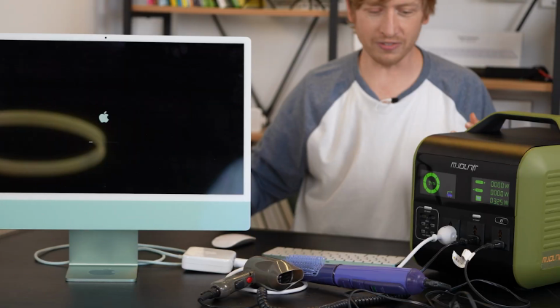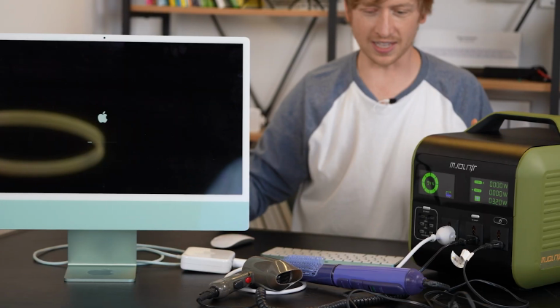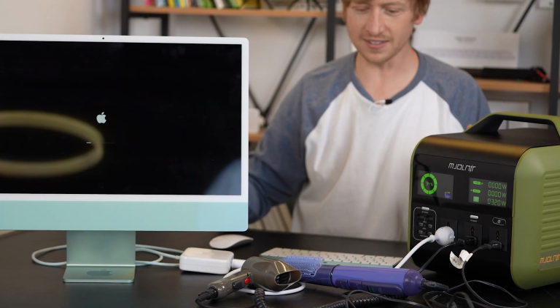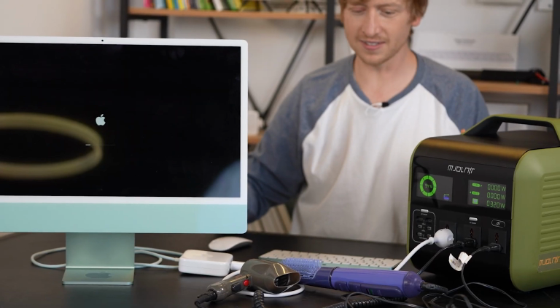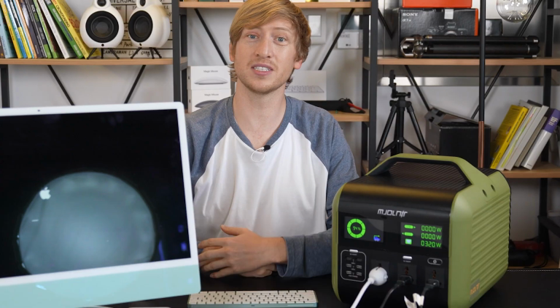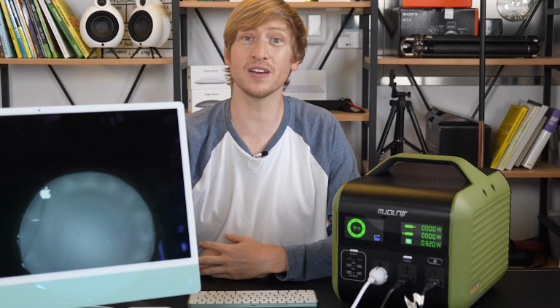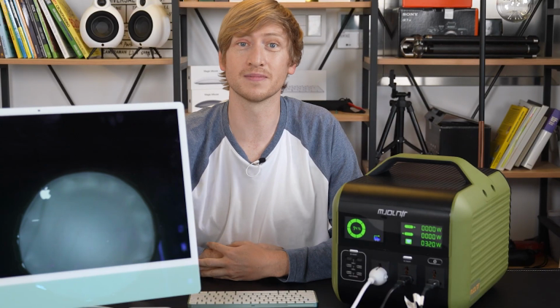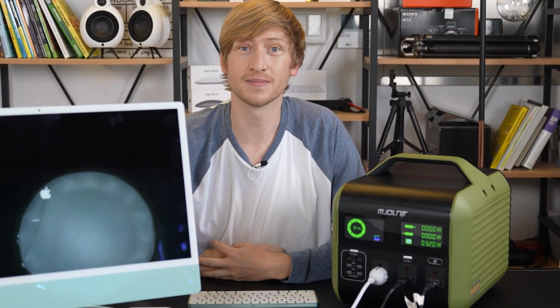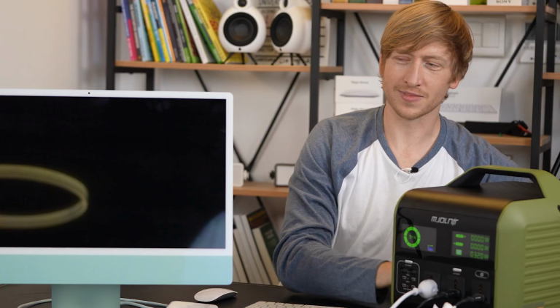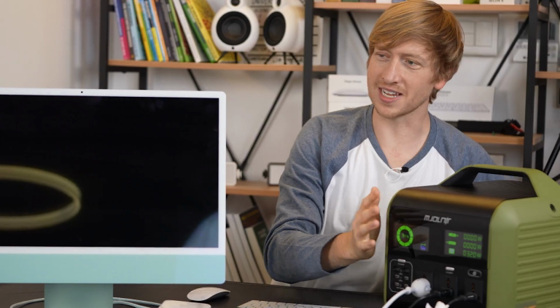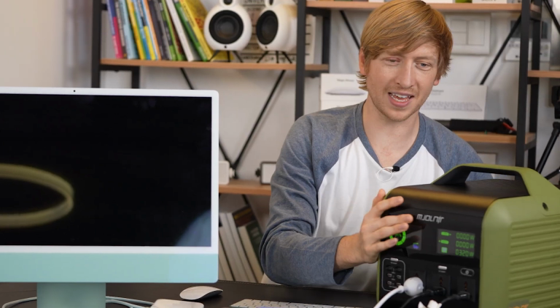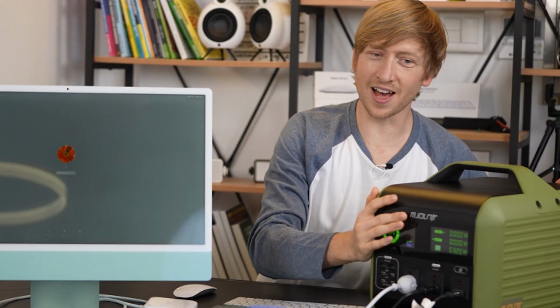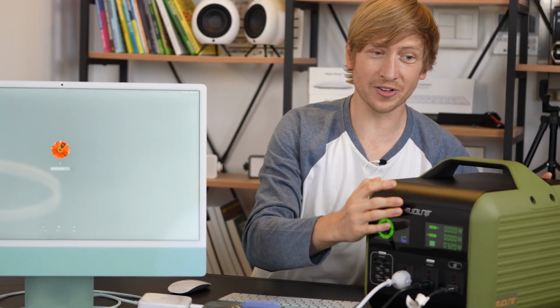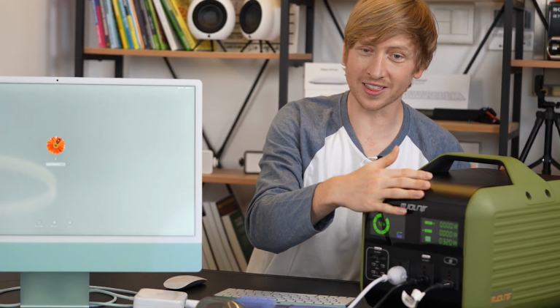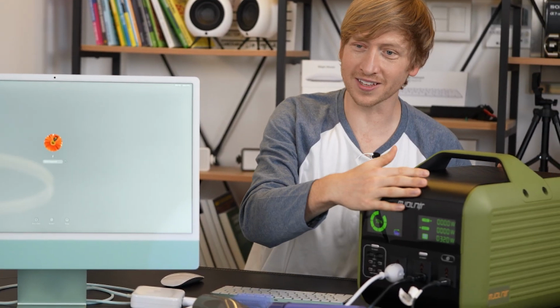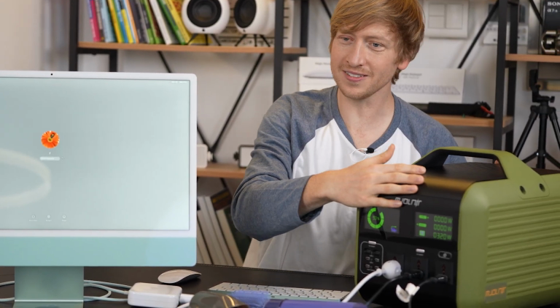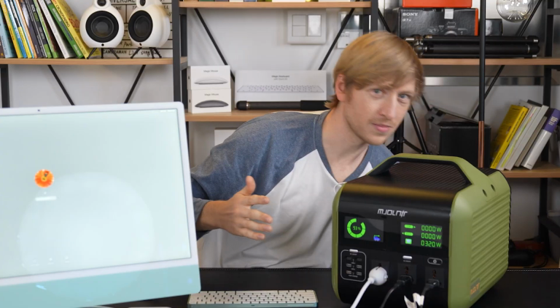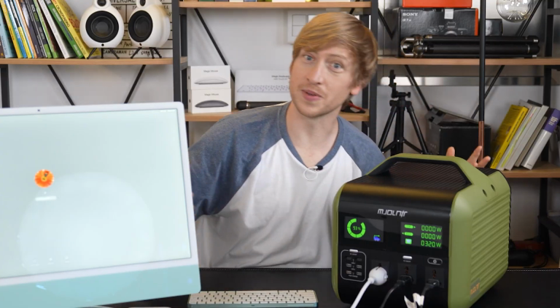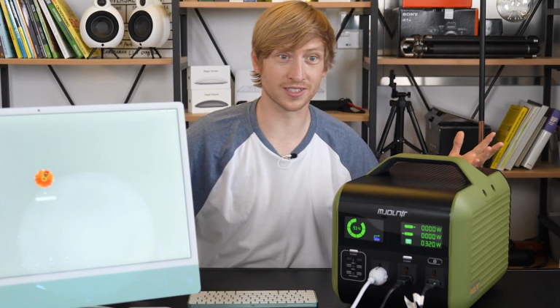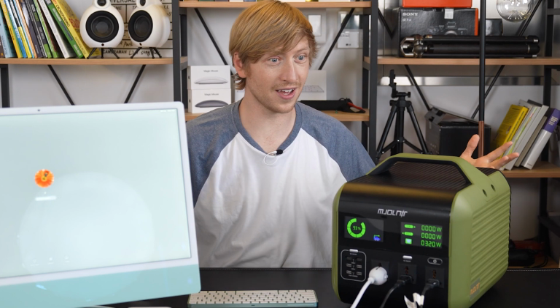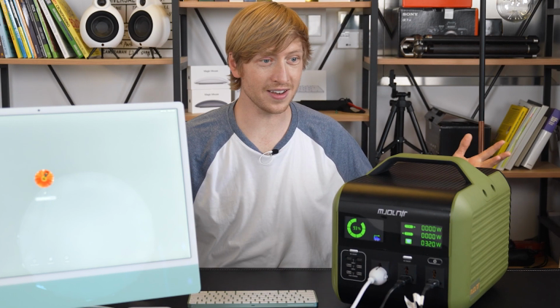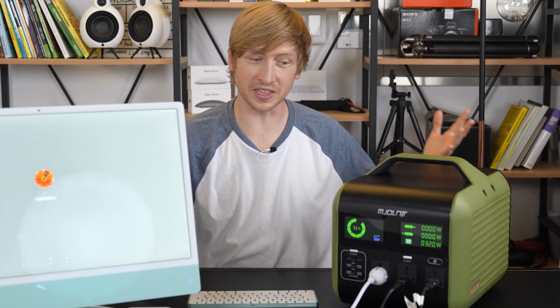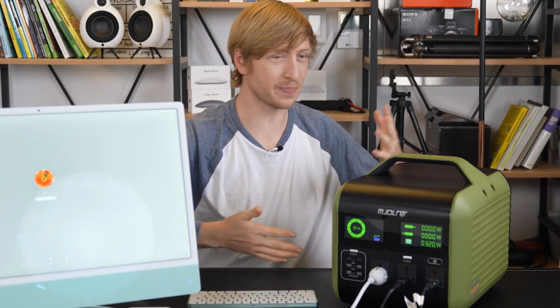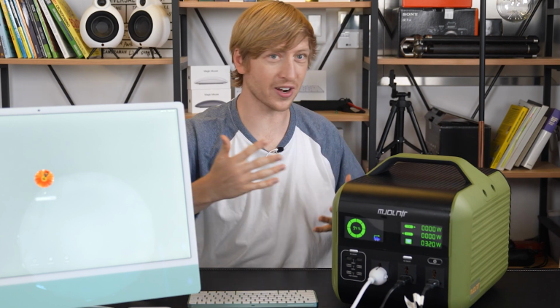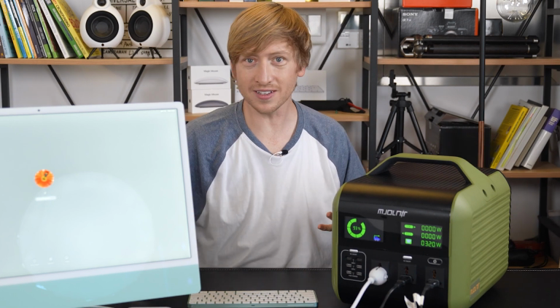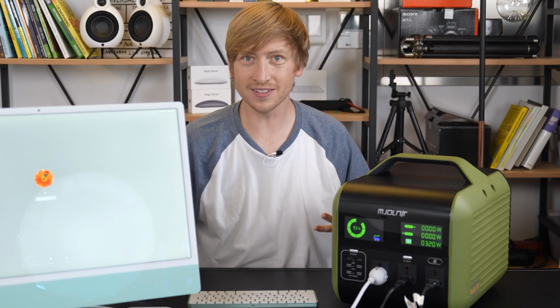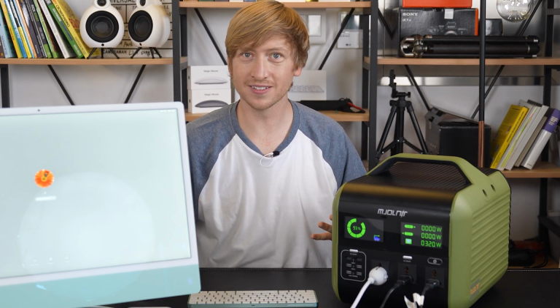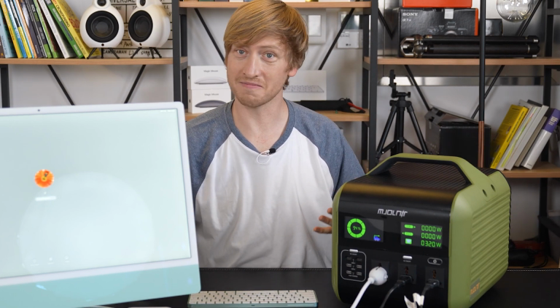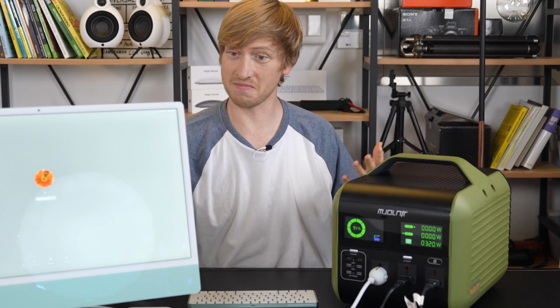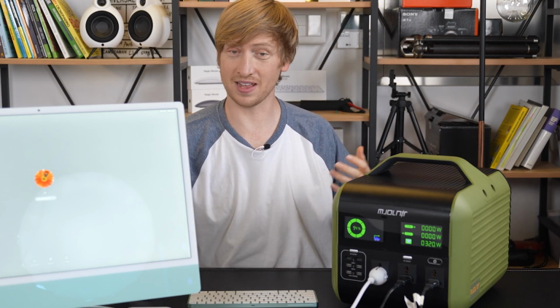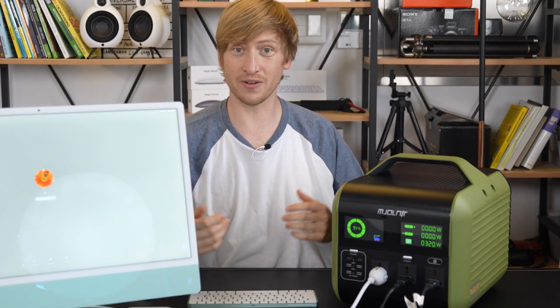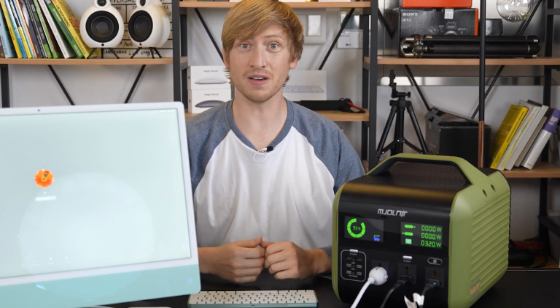Everything is turned on. It's not getting hot or anything, smells good, nothing's burning, and there we go.